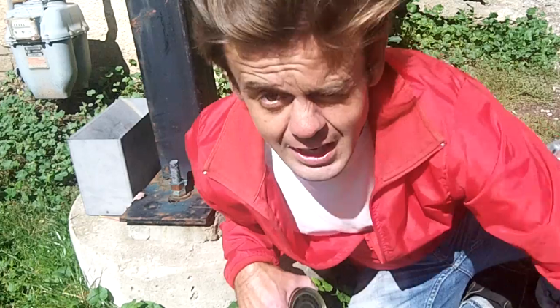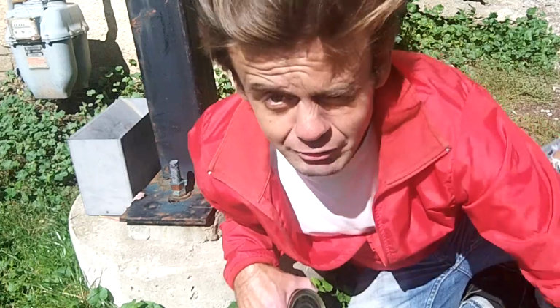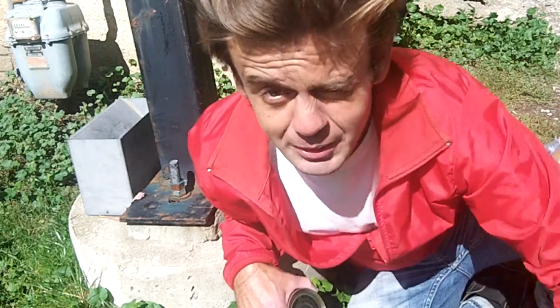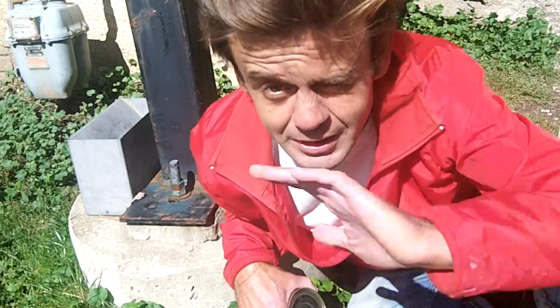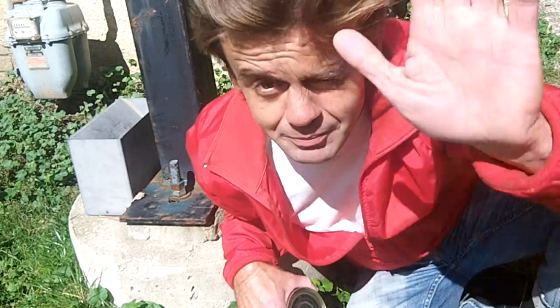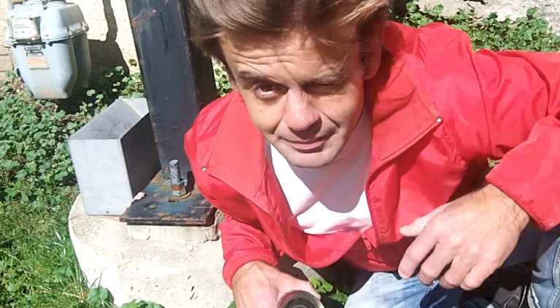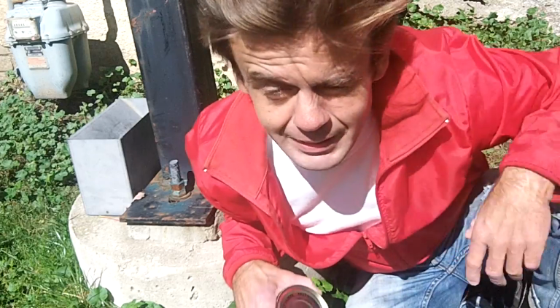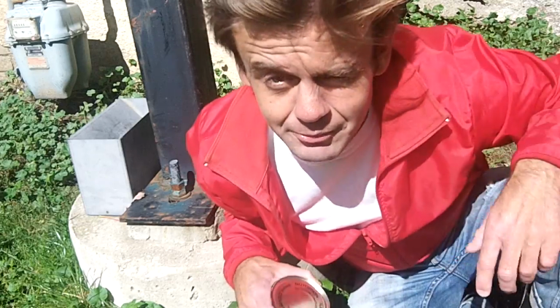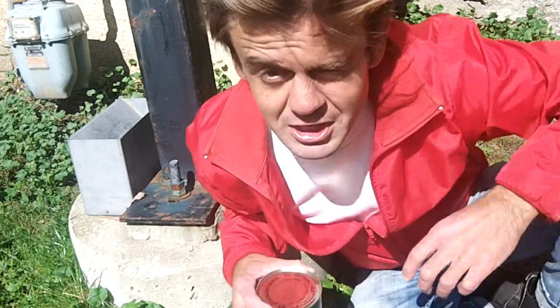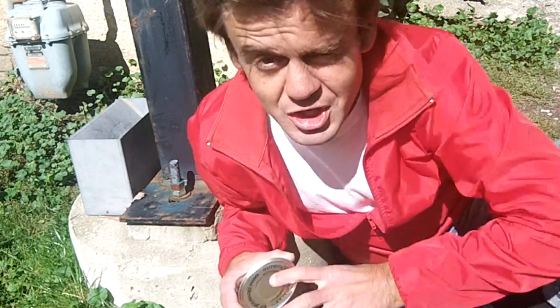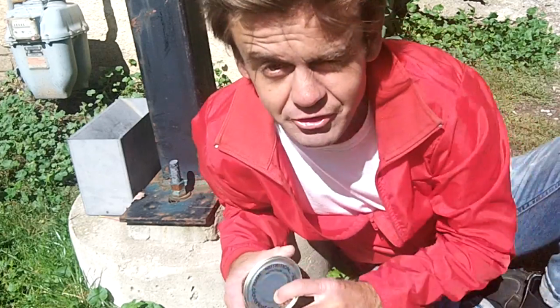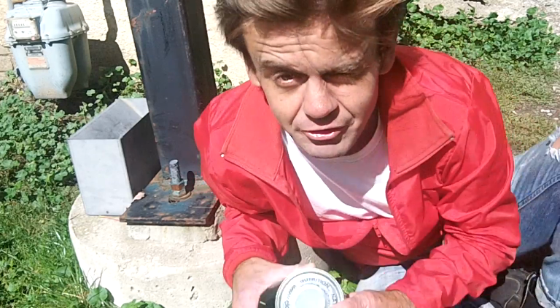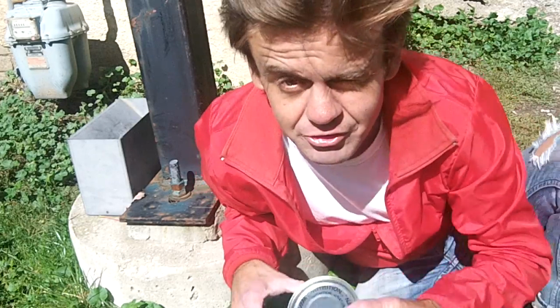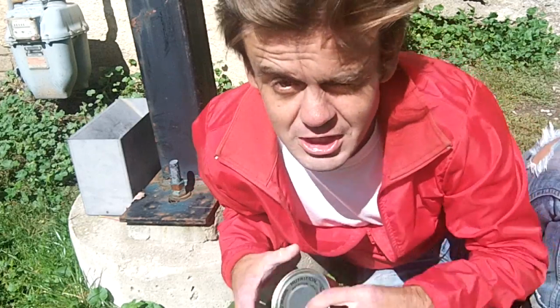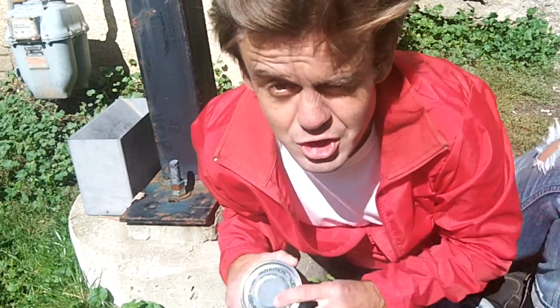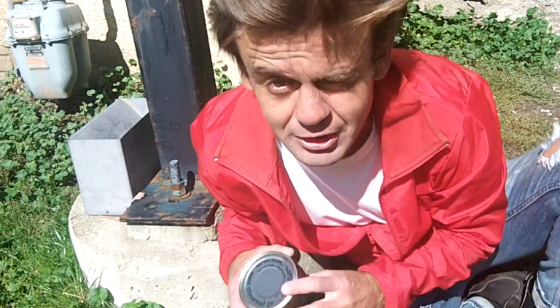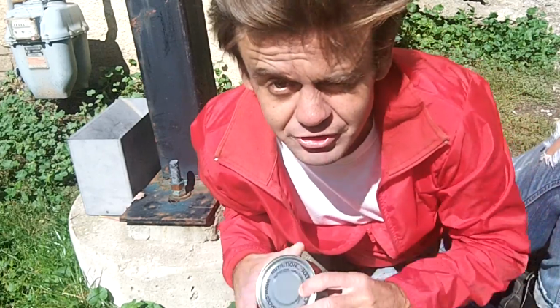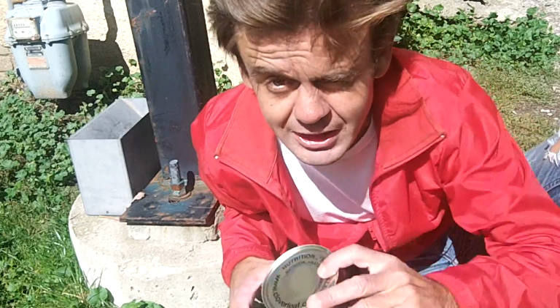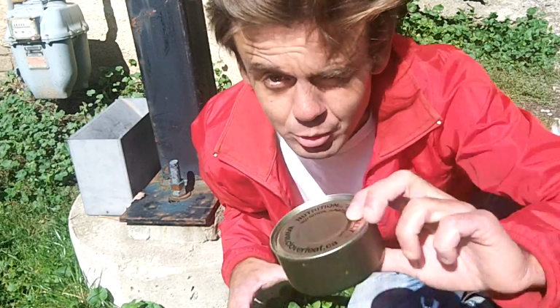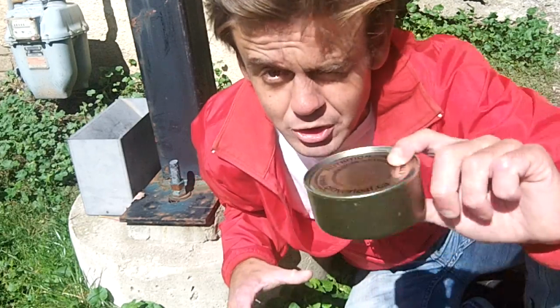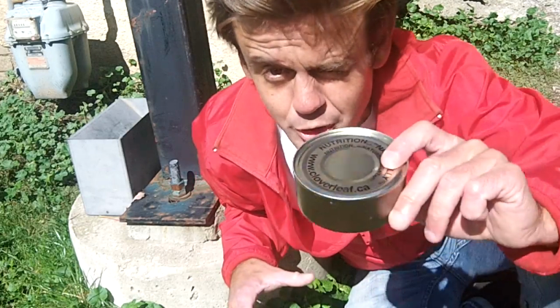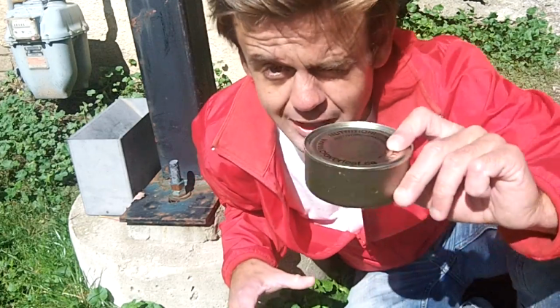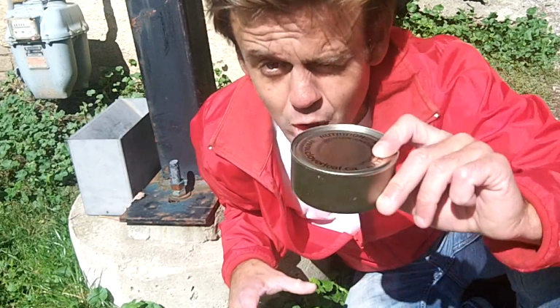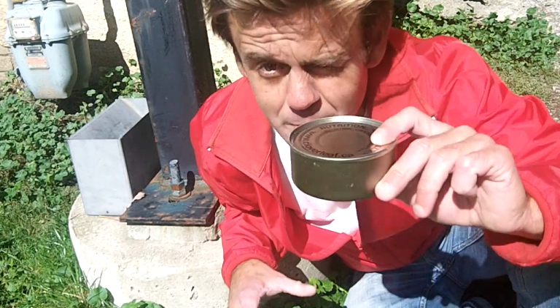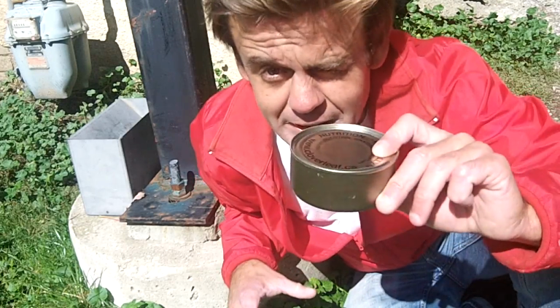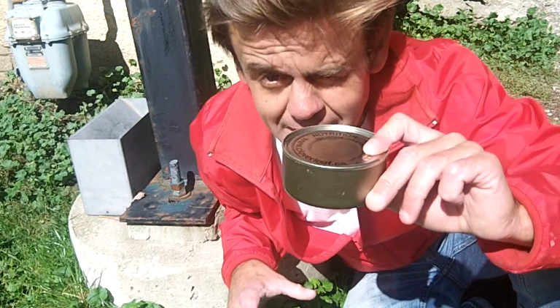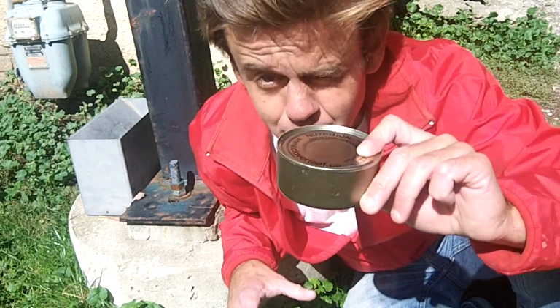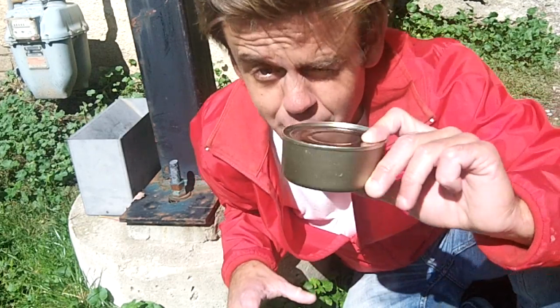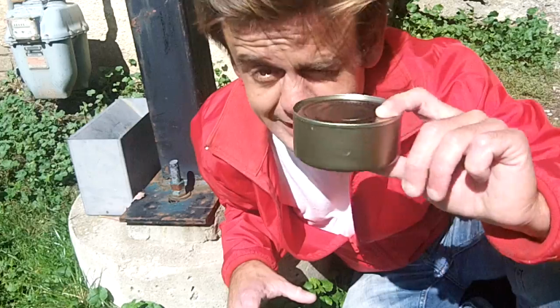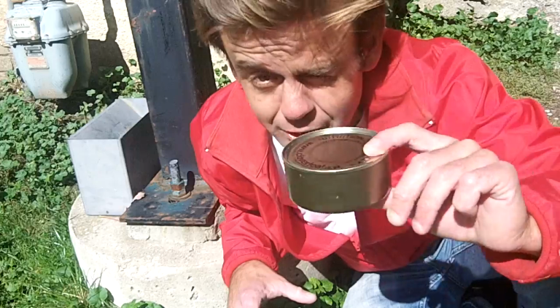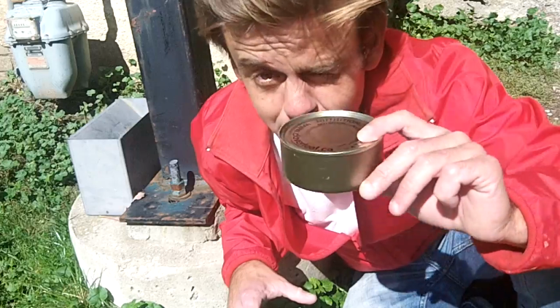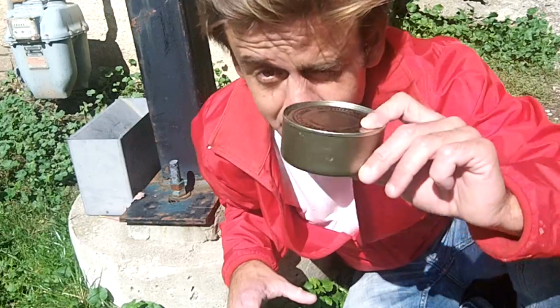Hi everybody, my name is Jake Johnson and this is Jake Showcase. Today we're going to show you how to open a can without a can opener.